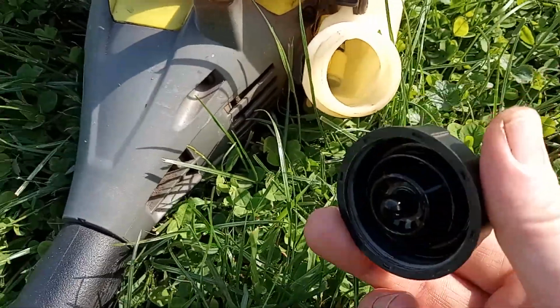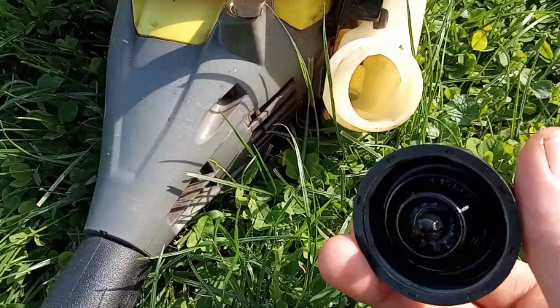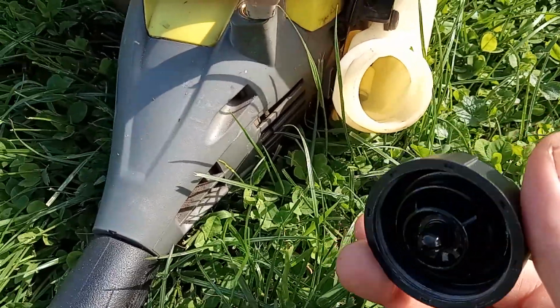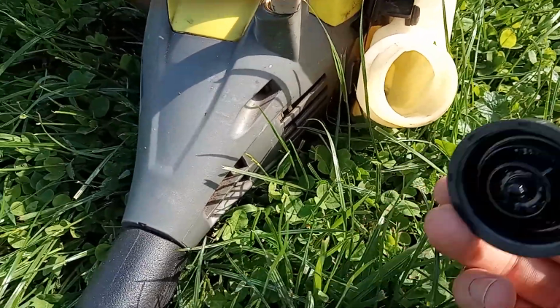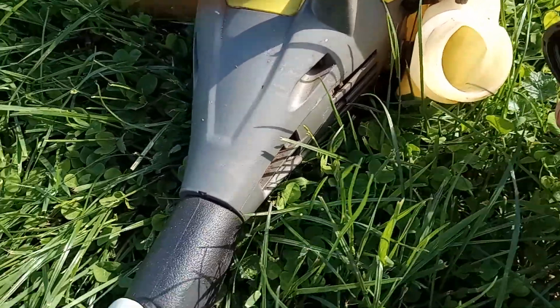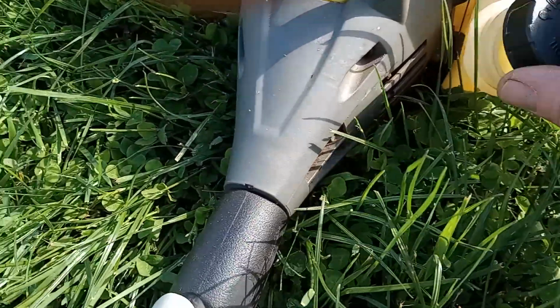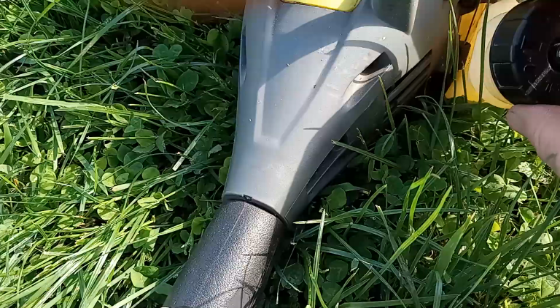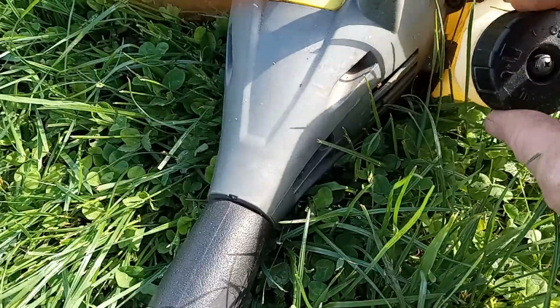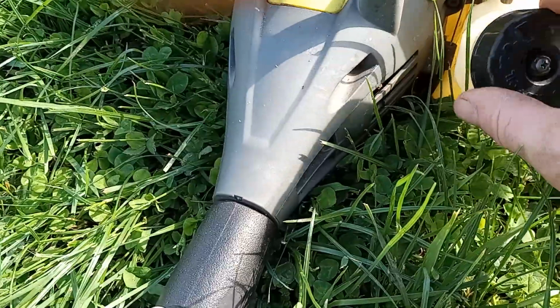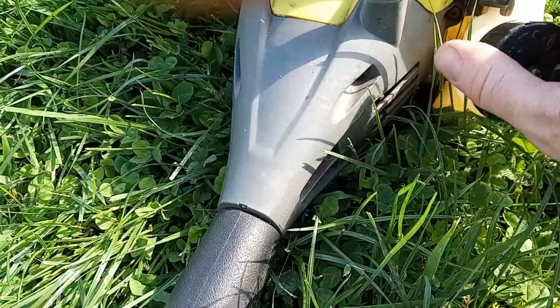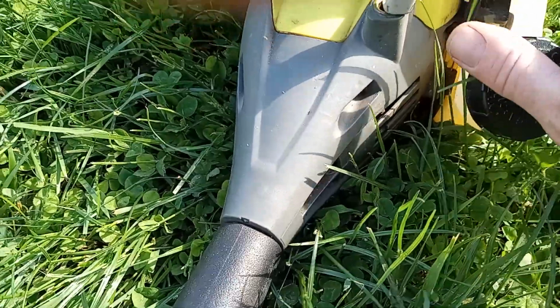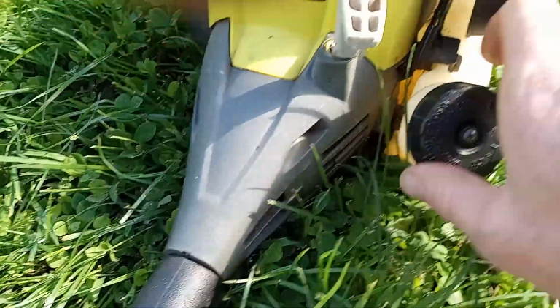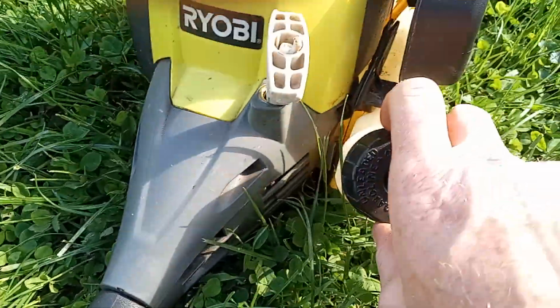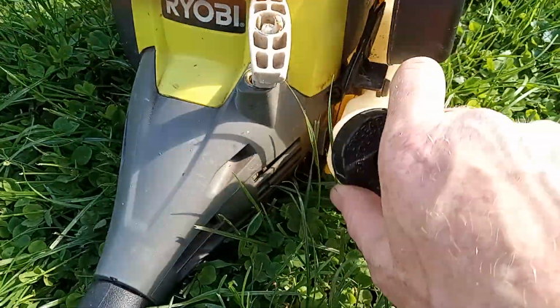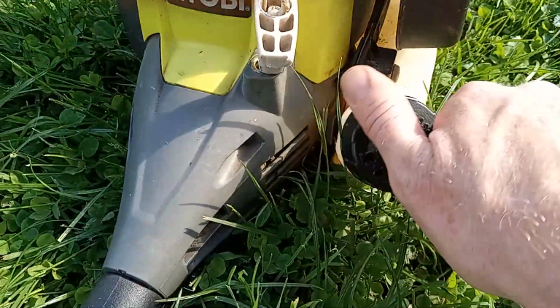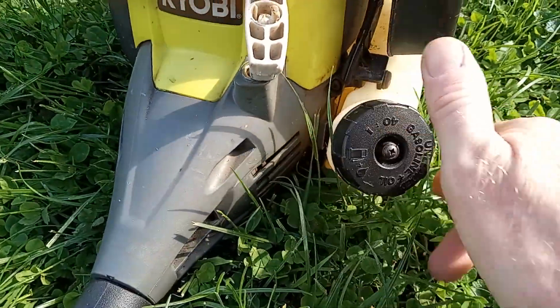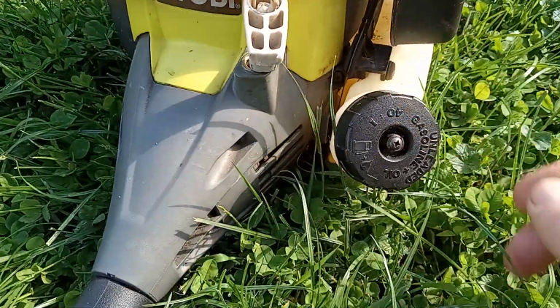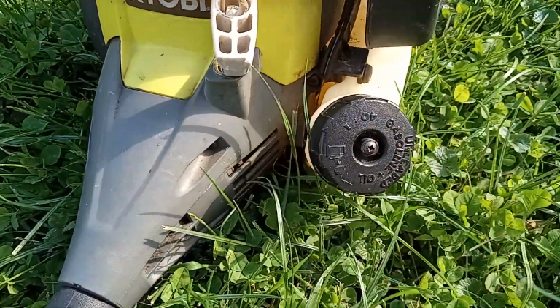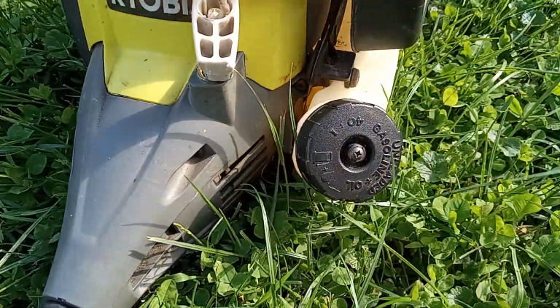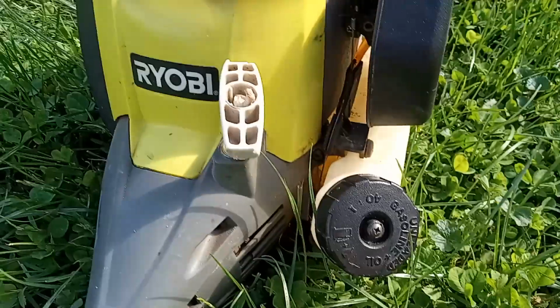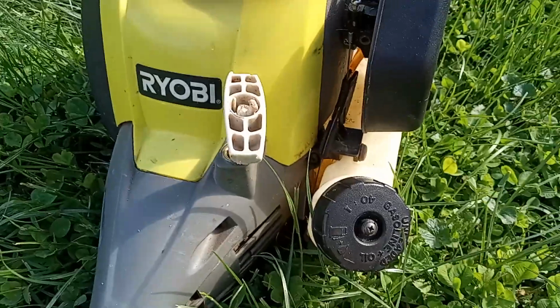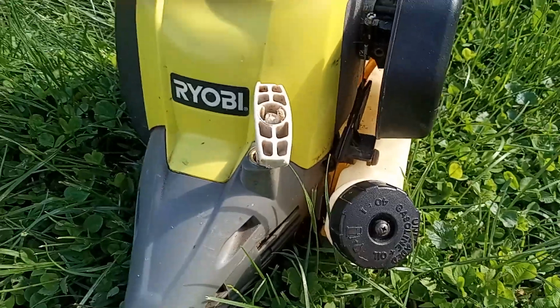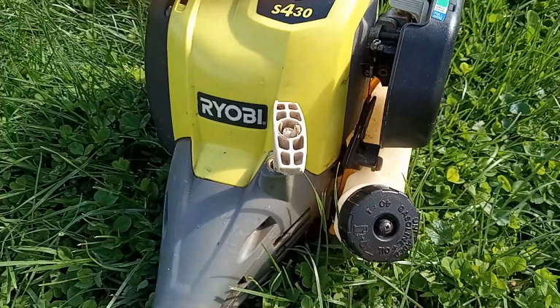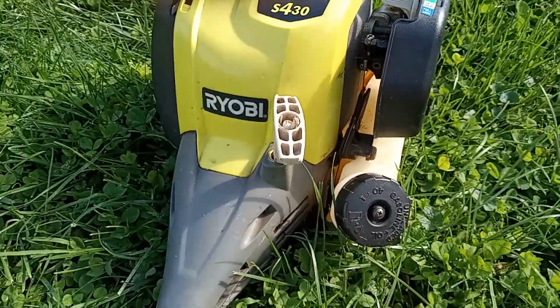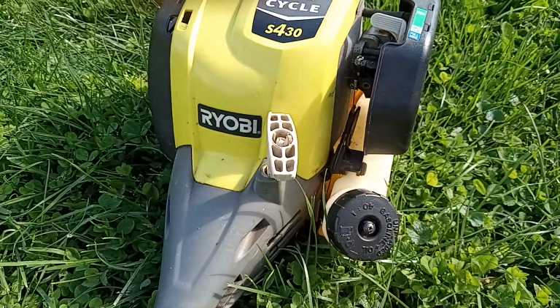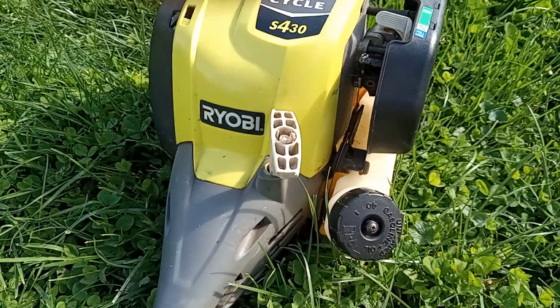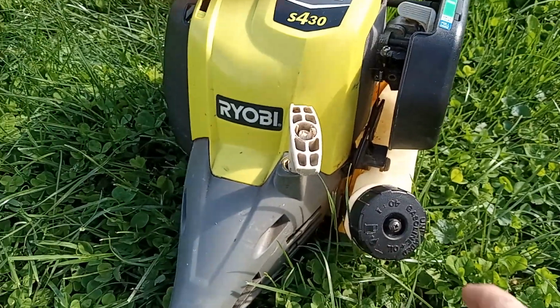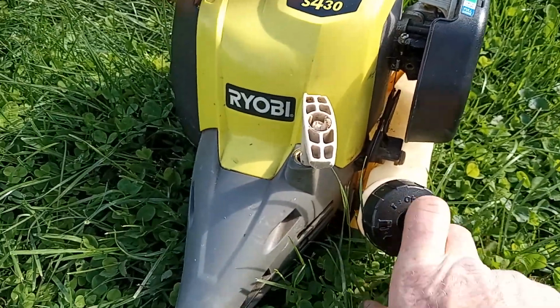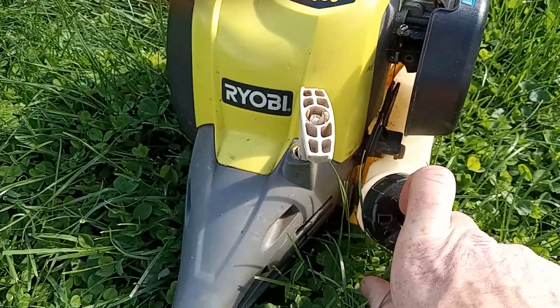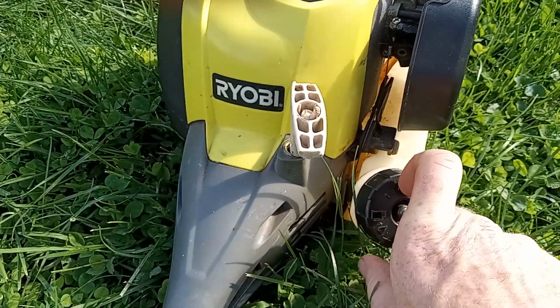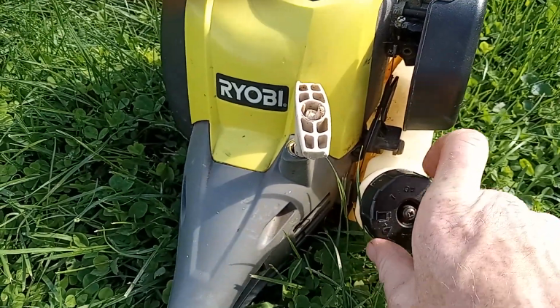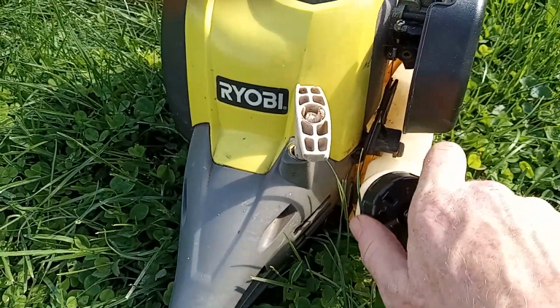That's it. You need a Craftsman part. That's all you need.